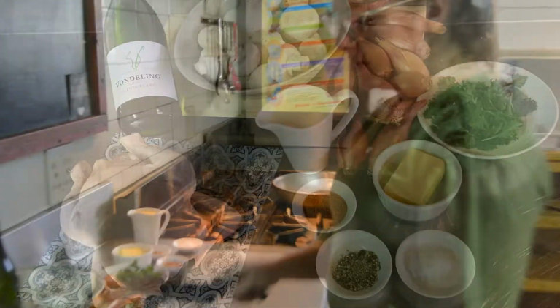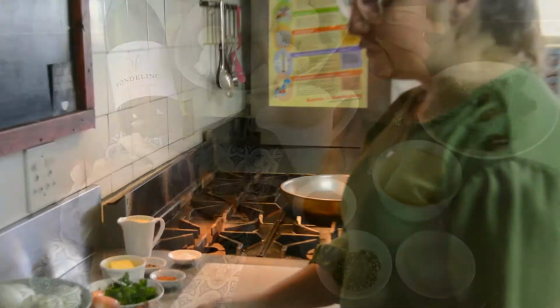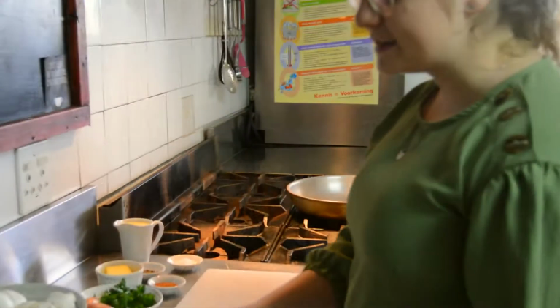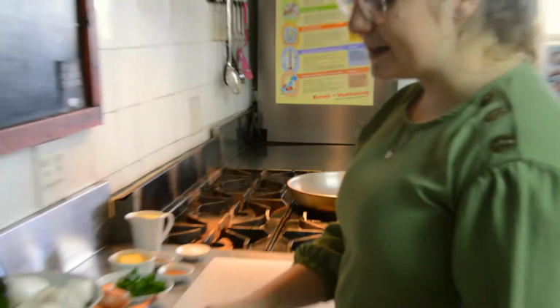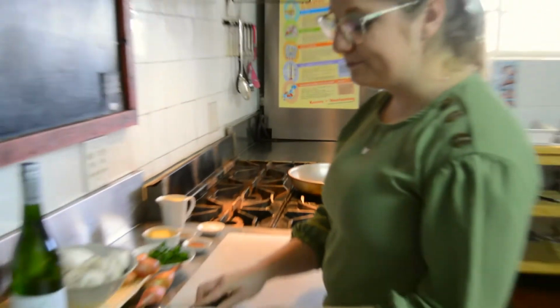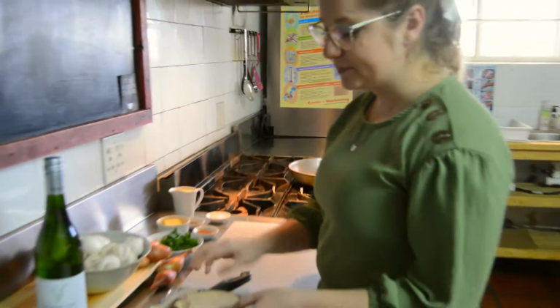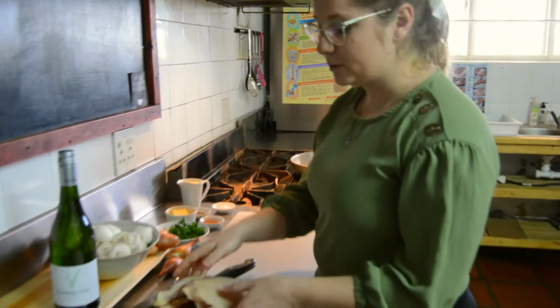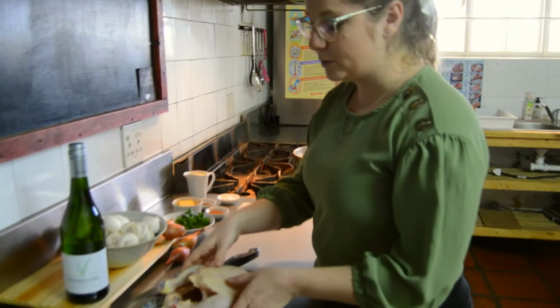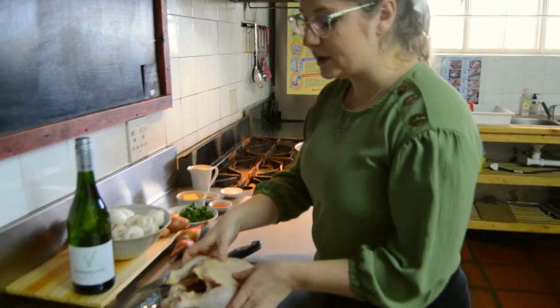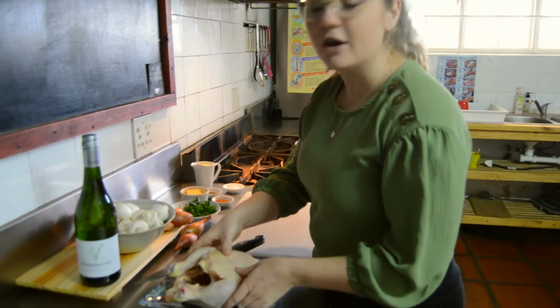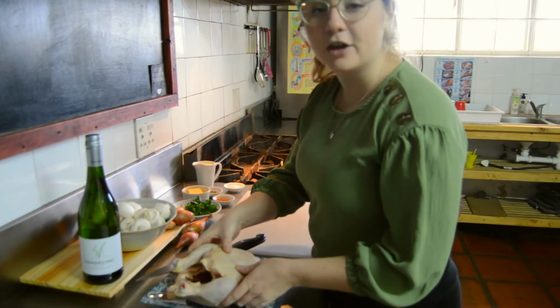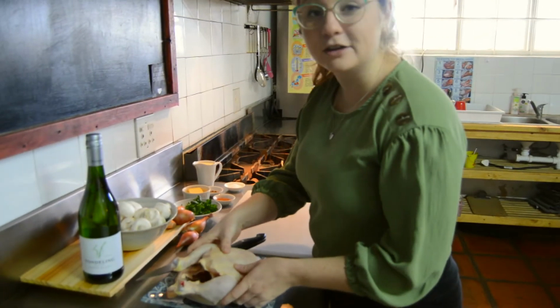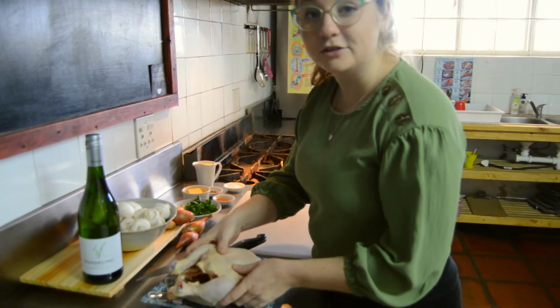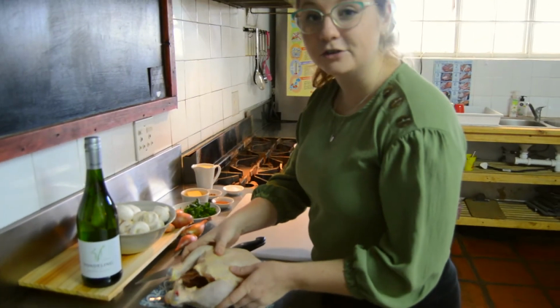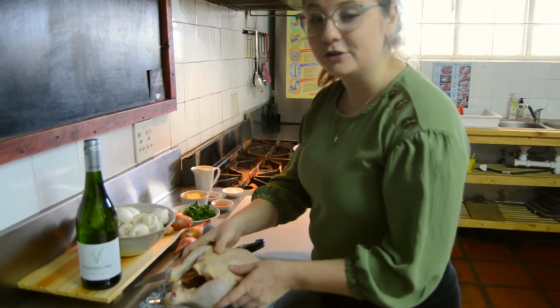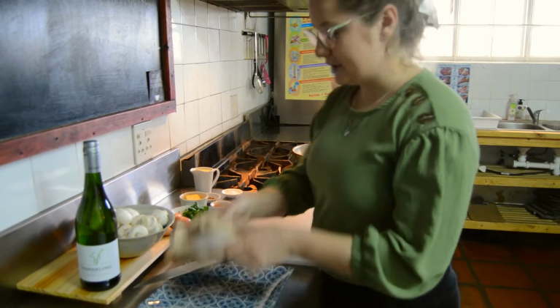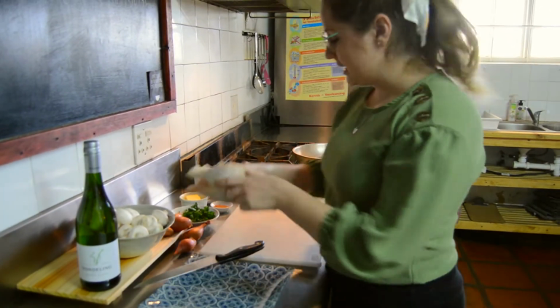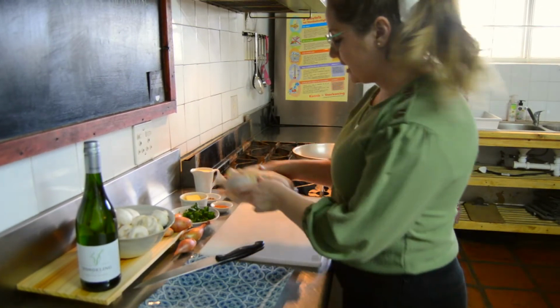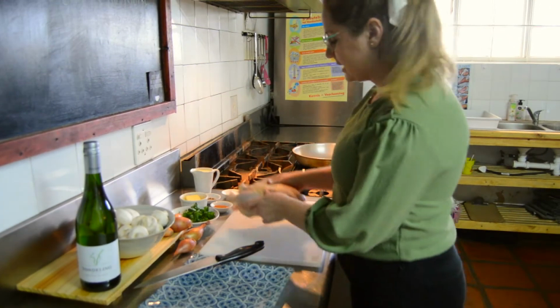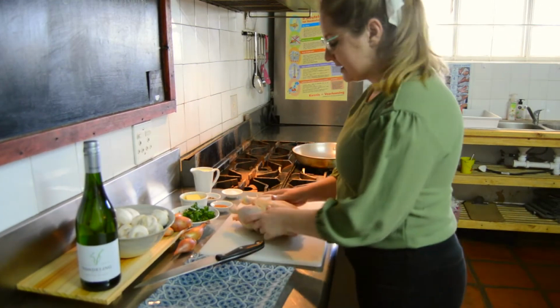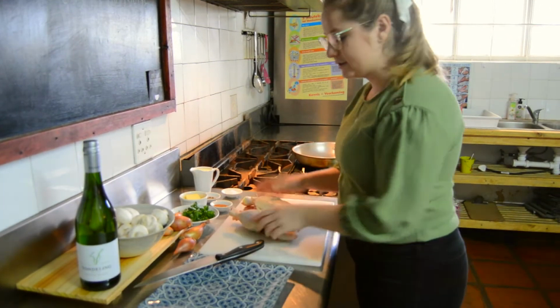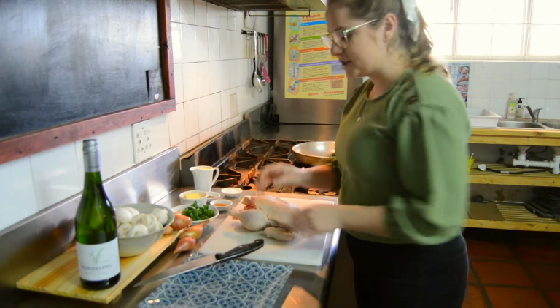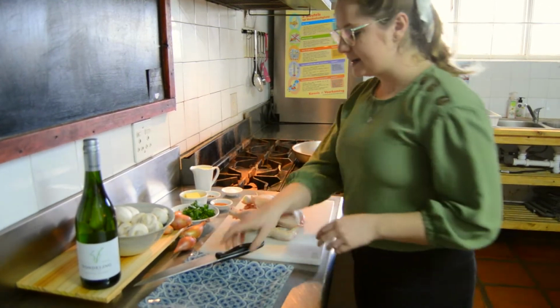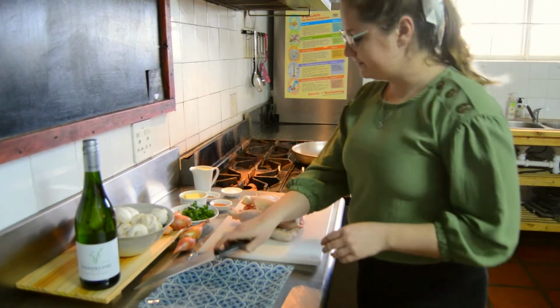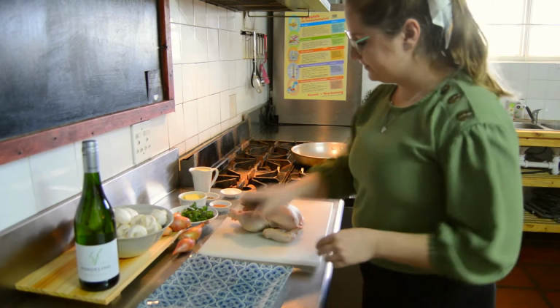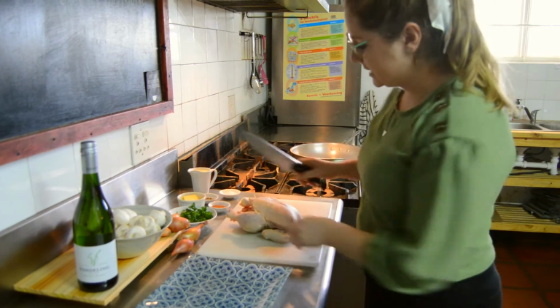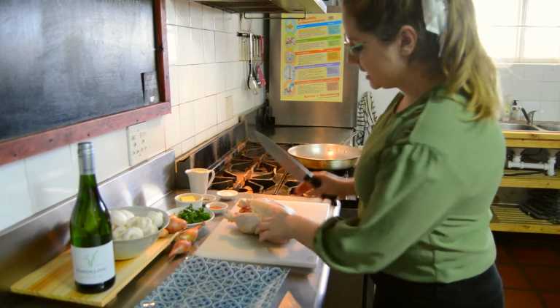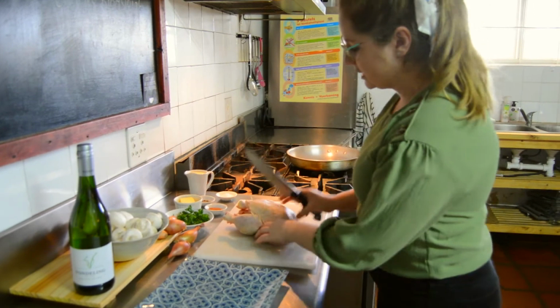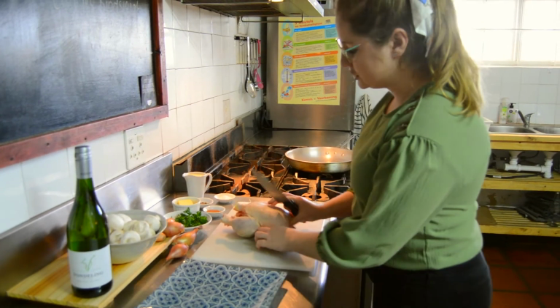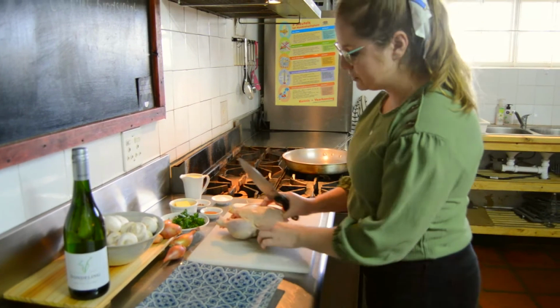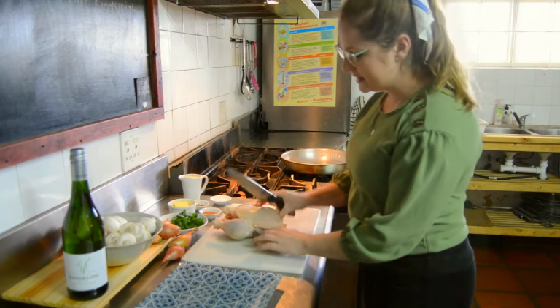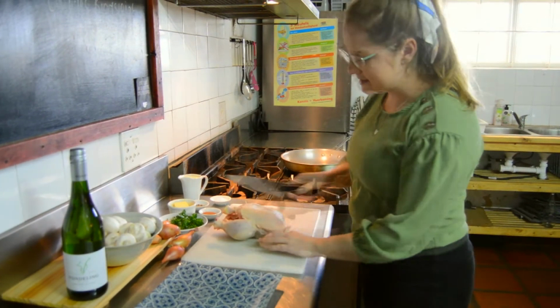Firstly, we are going to cut our chicken into pieces.